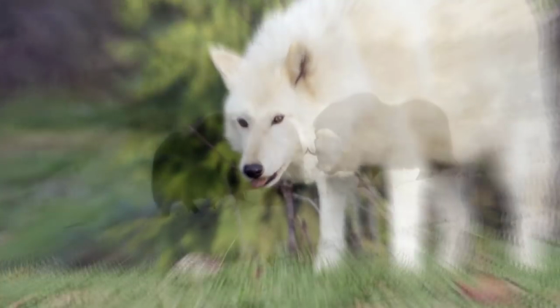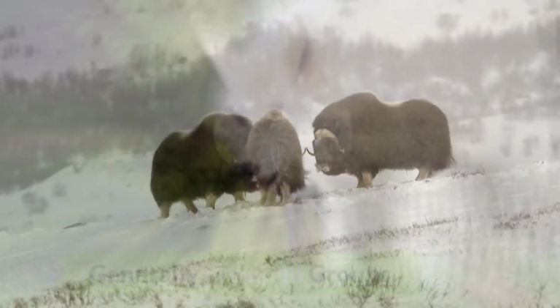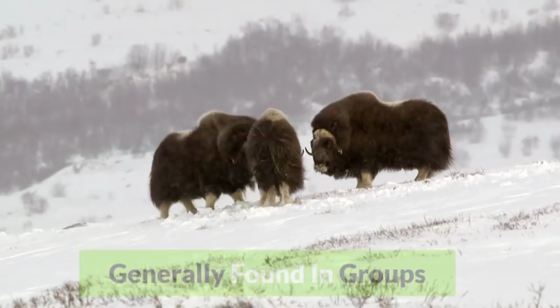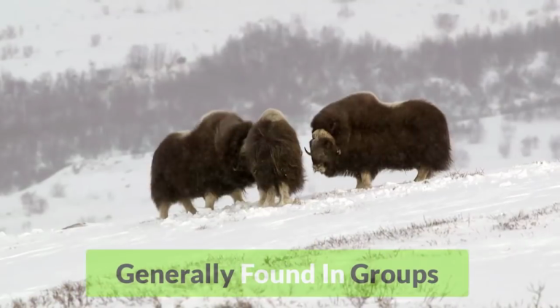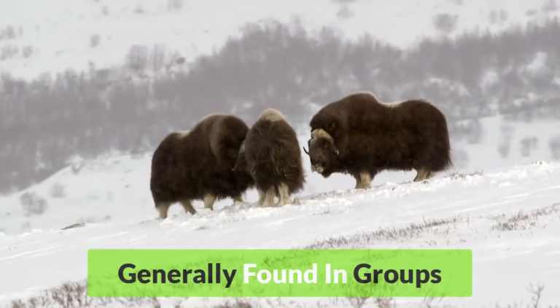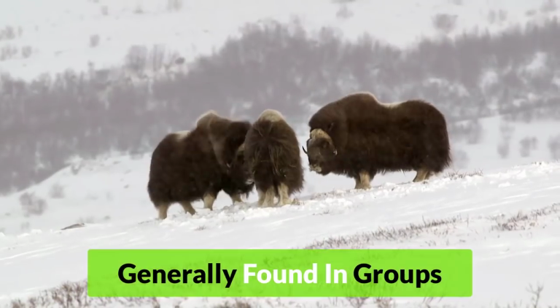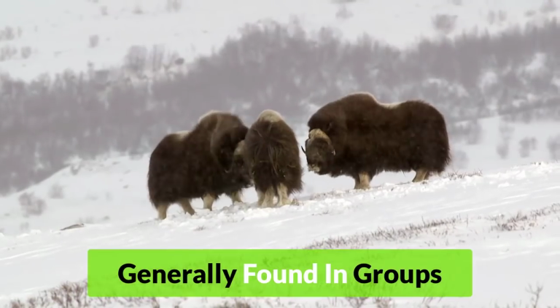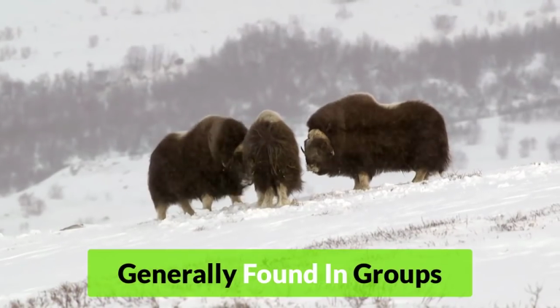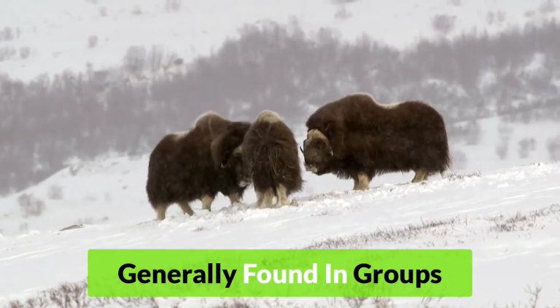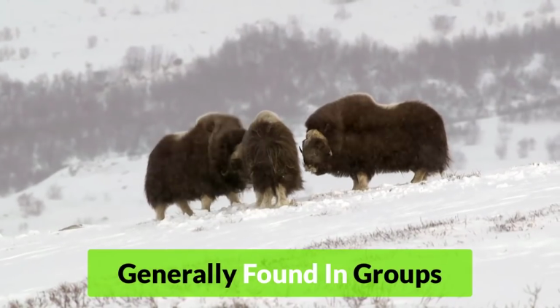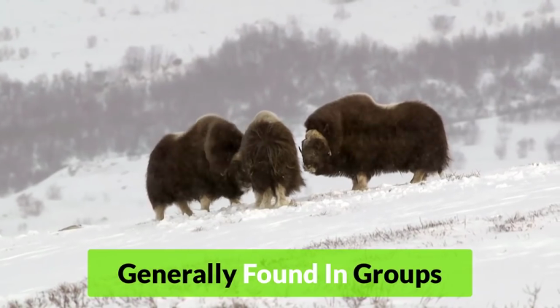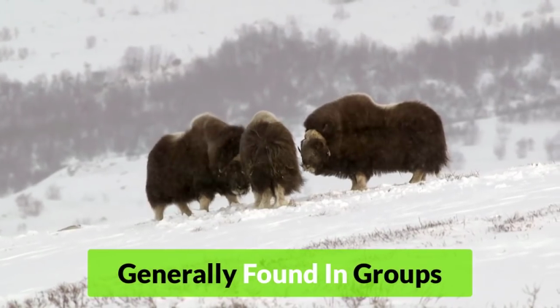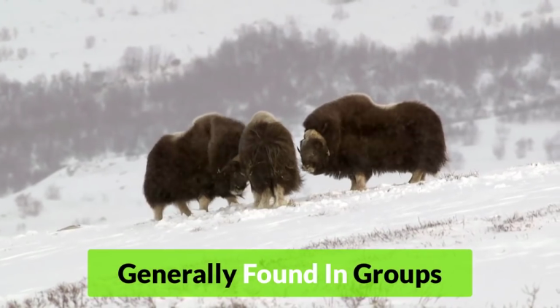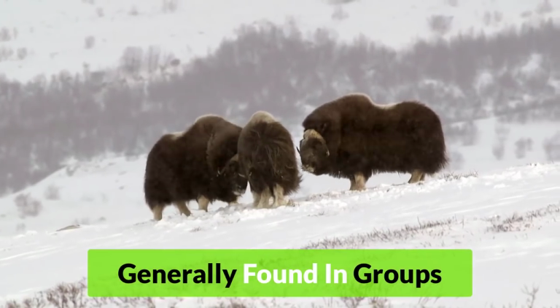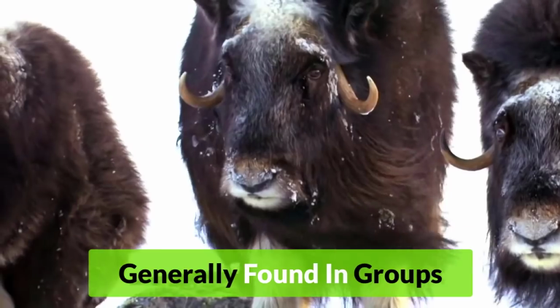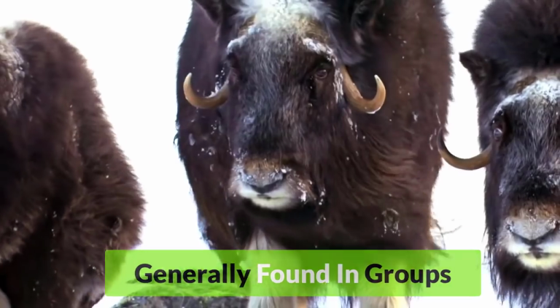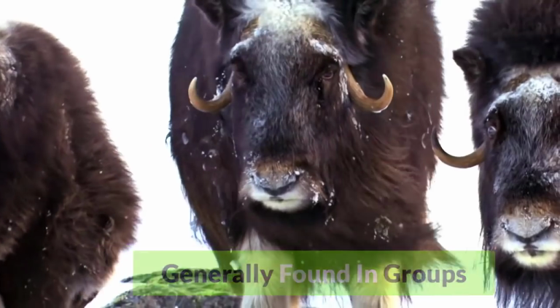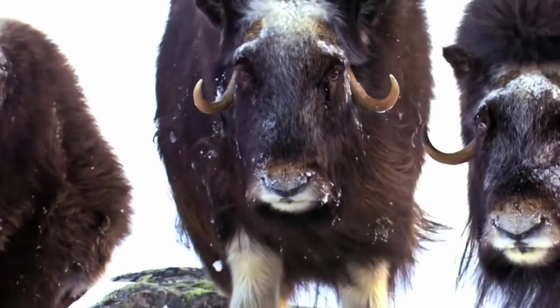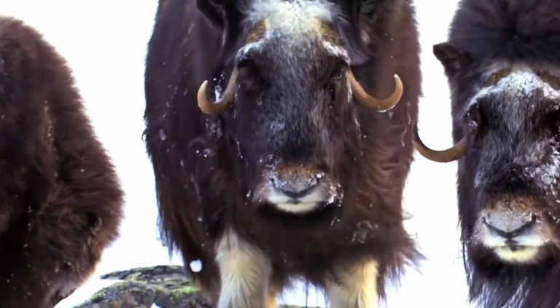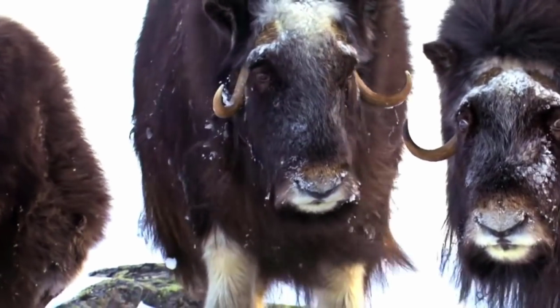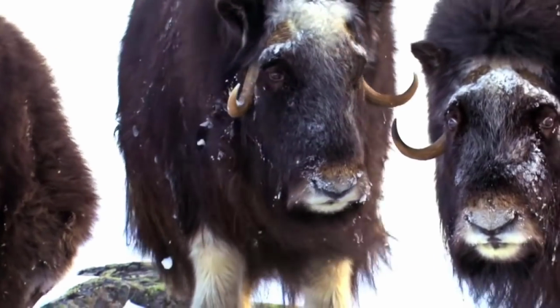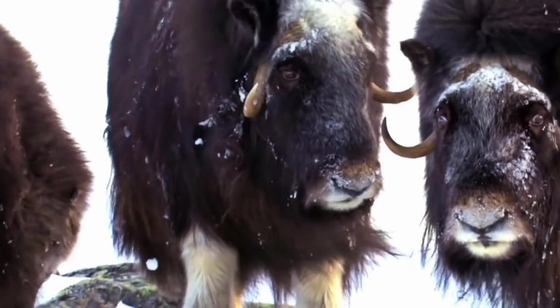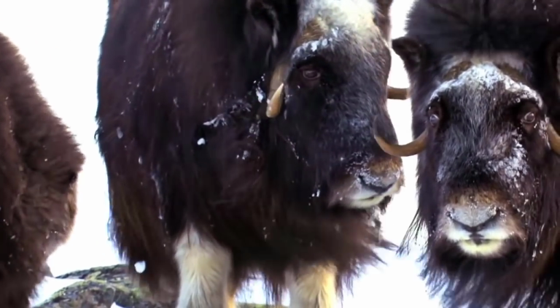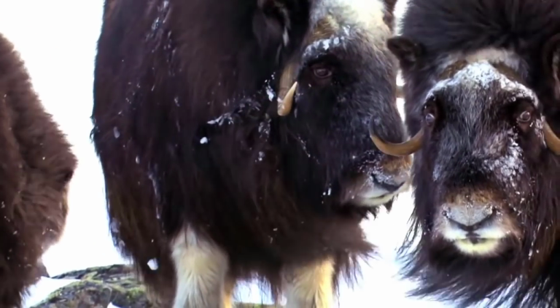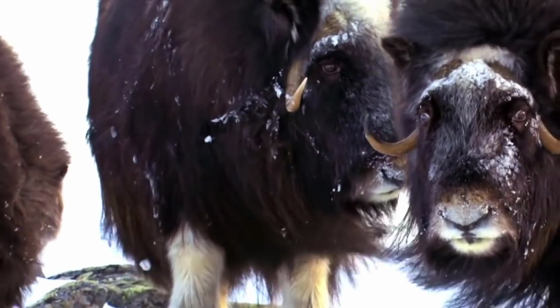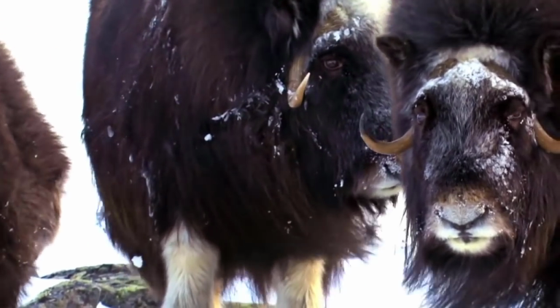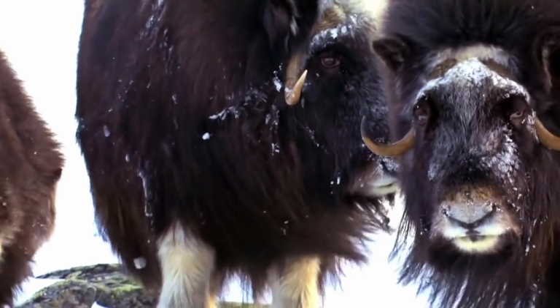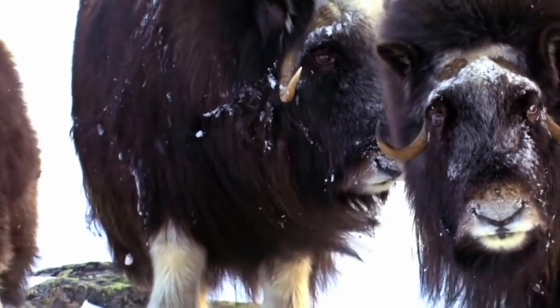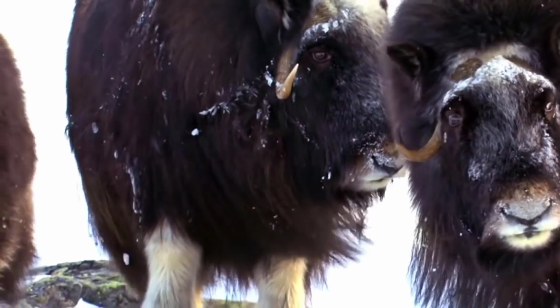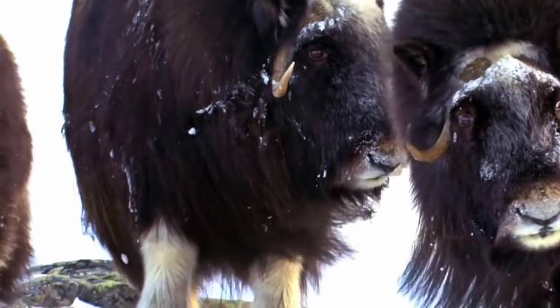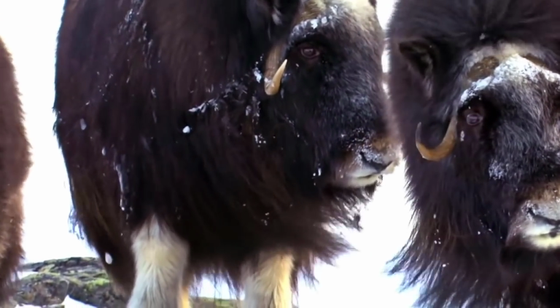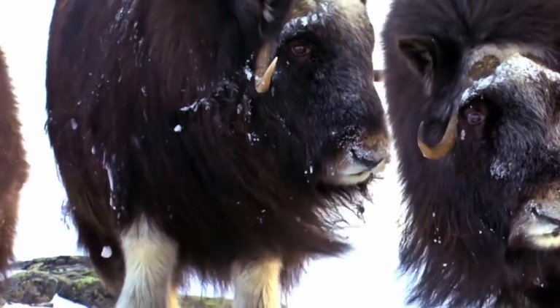Musk Oxen are generally found in groups, huddling together for warmth and protection from predators.